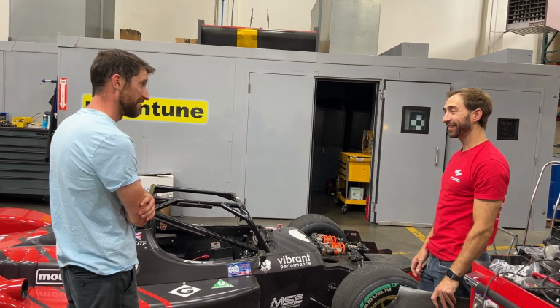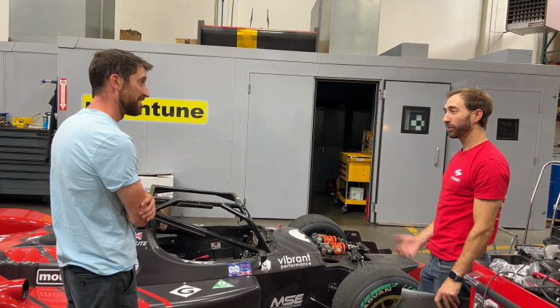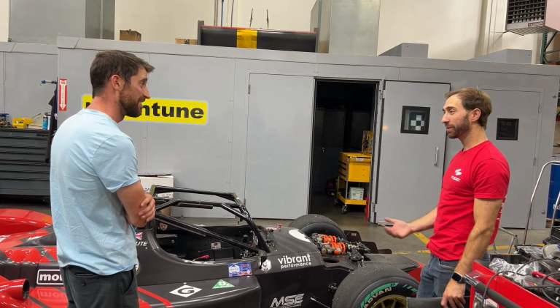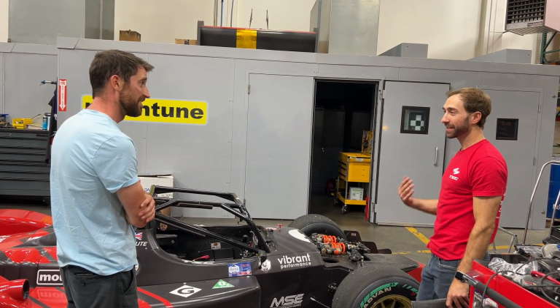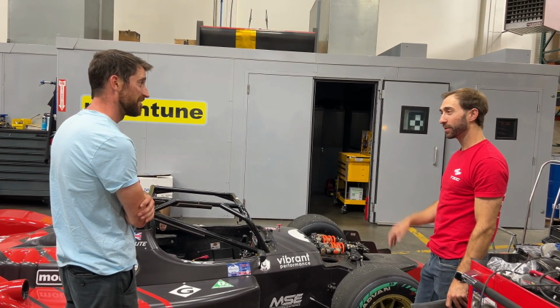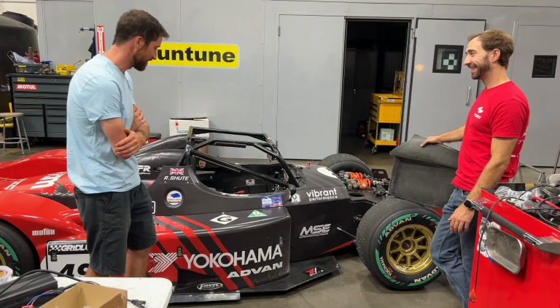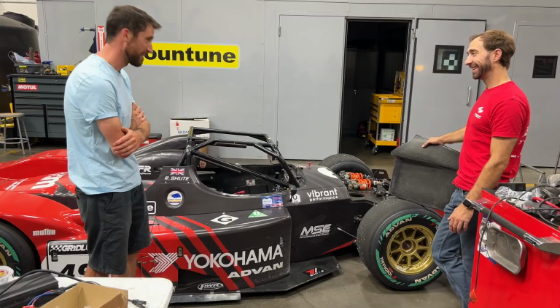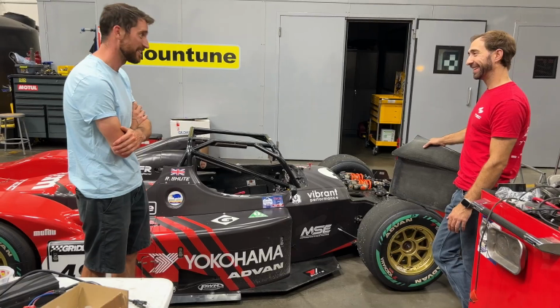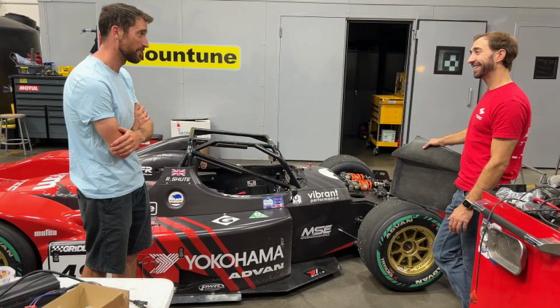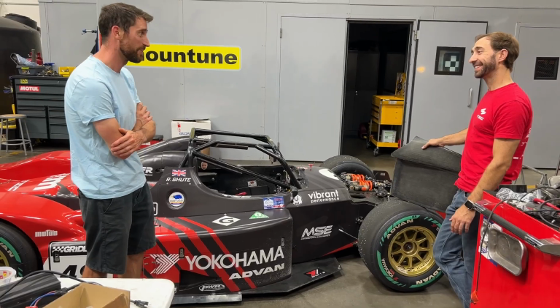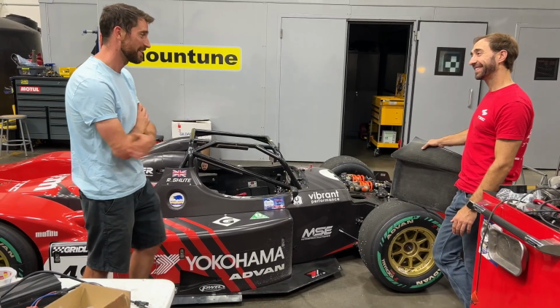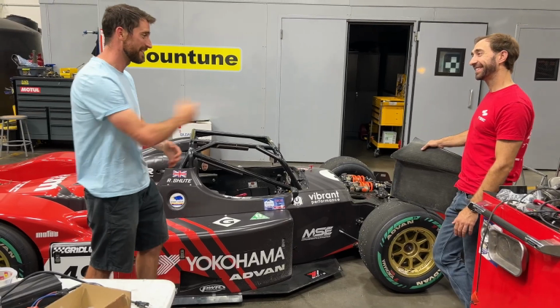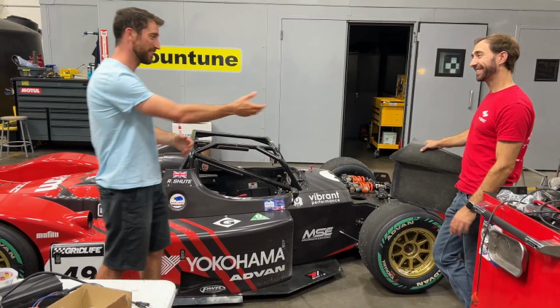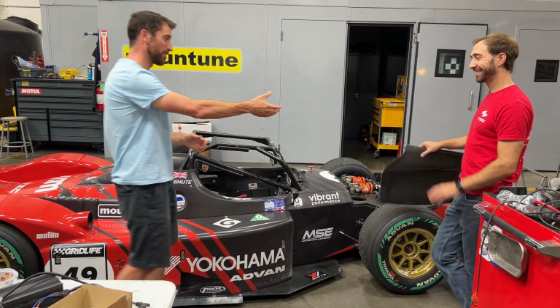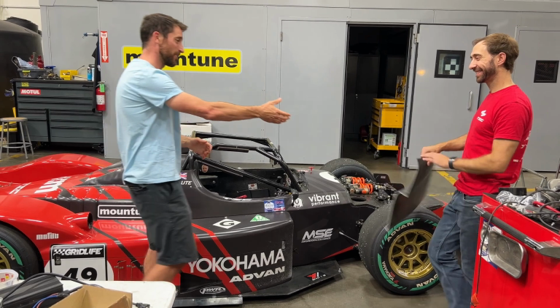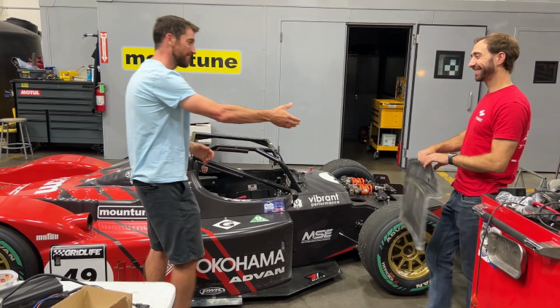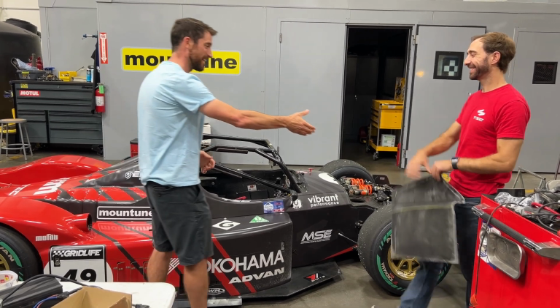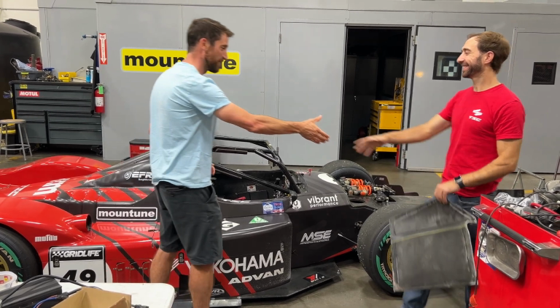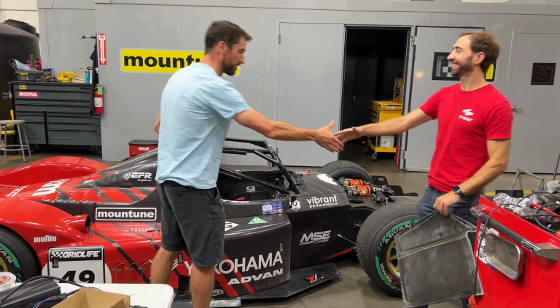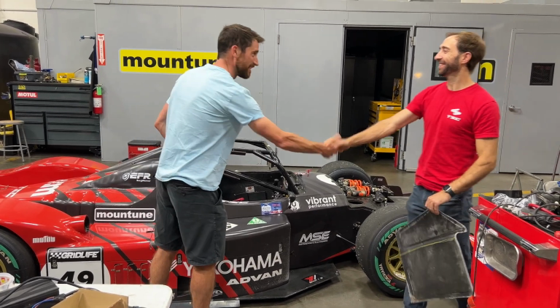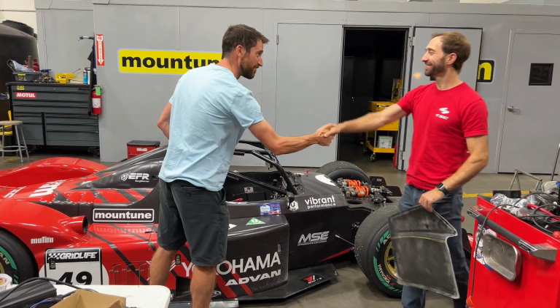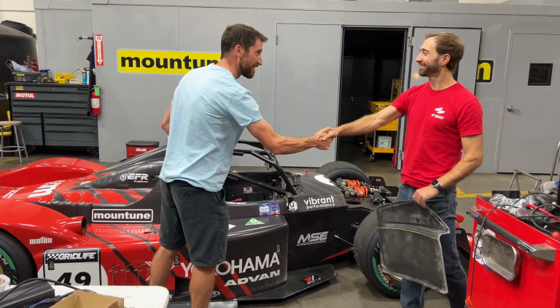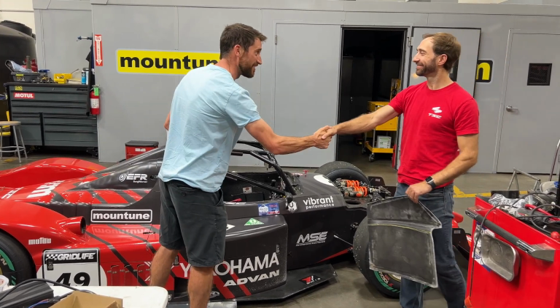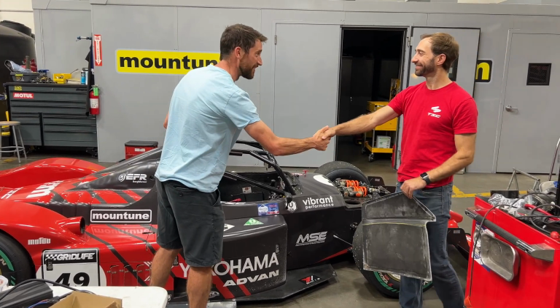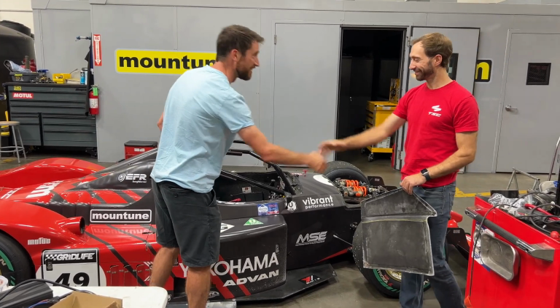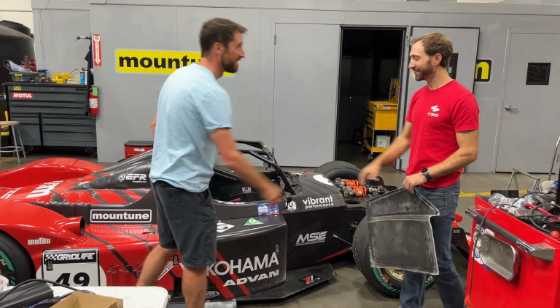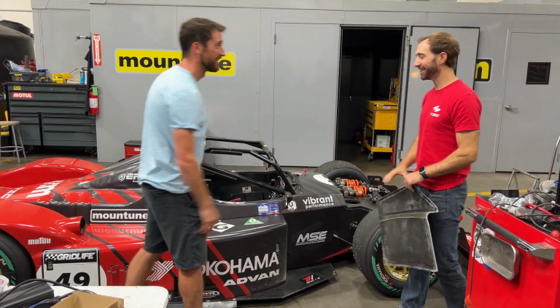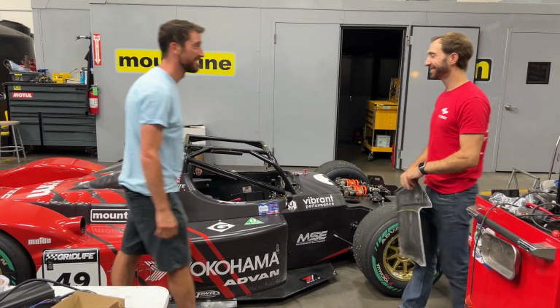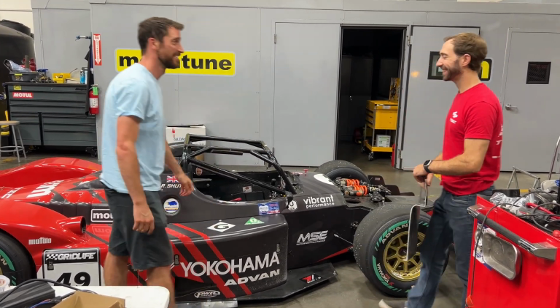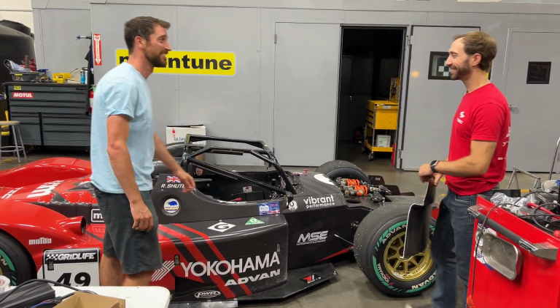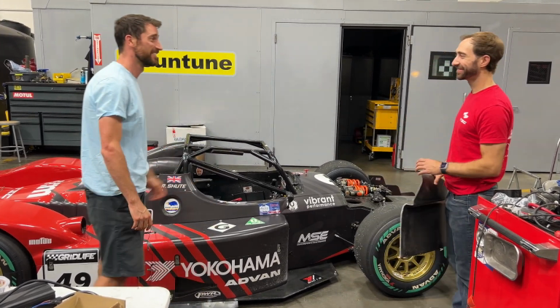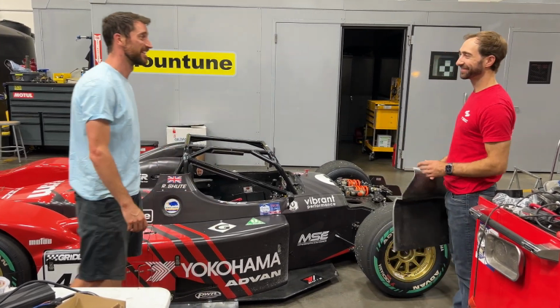Thanks a lot, Robin, and good luck going forward. See you in the record books soon. Appreciate you. Thank you.